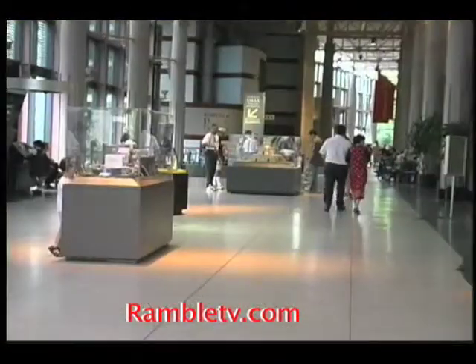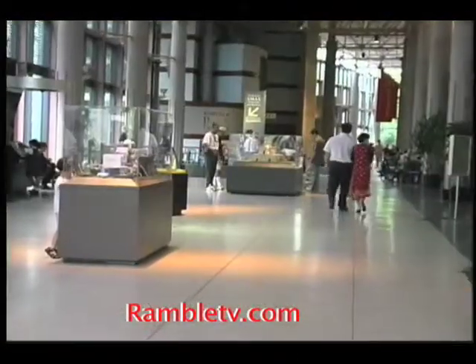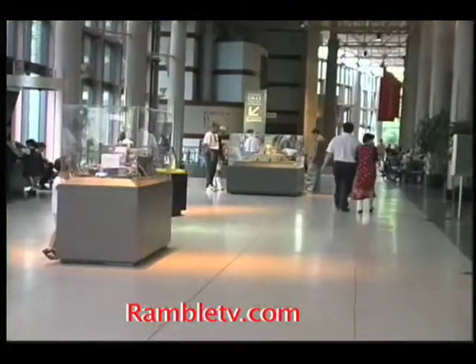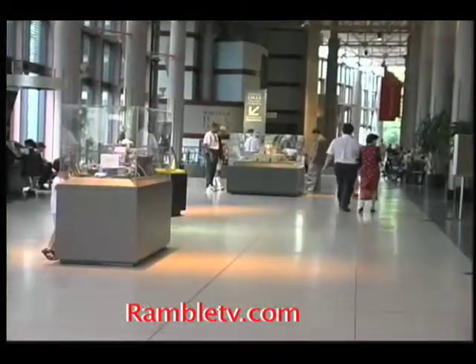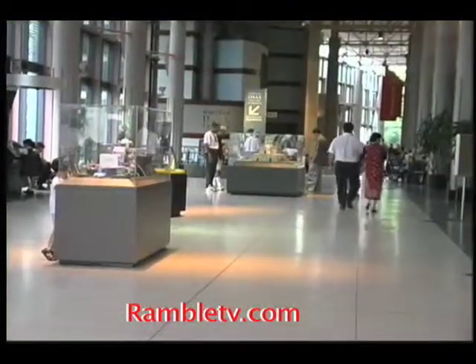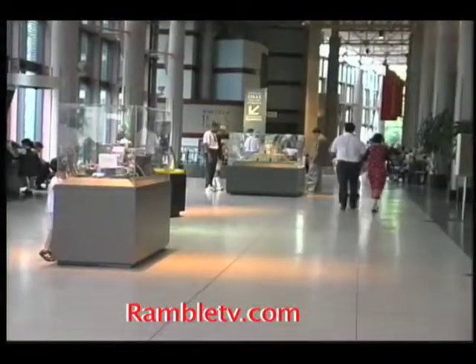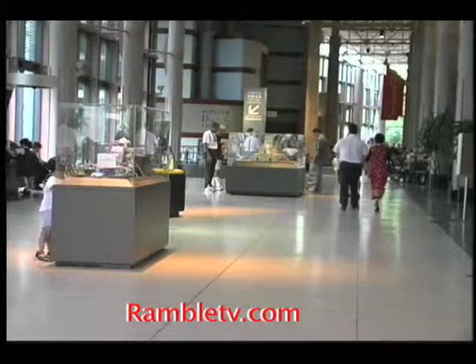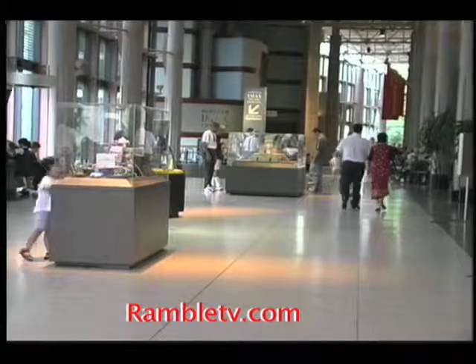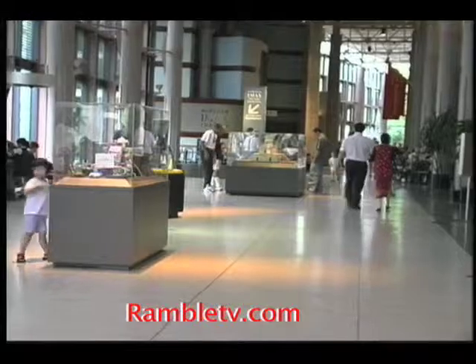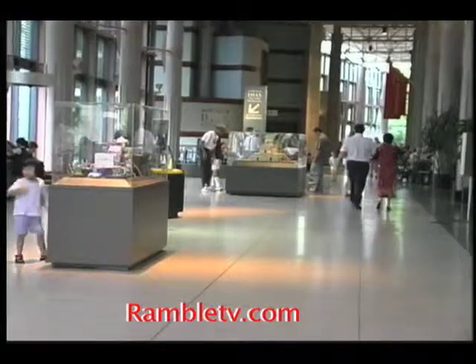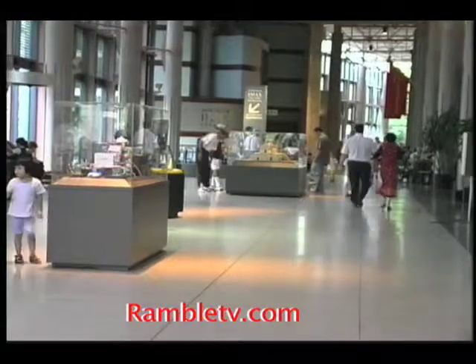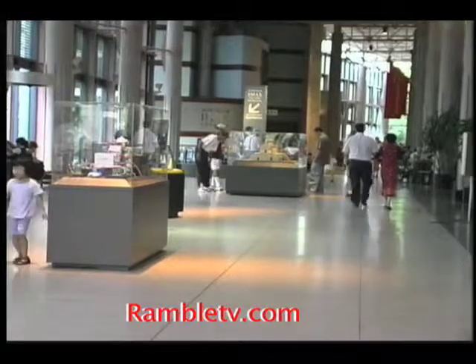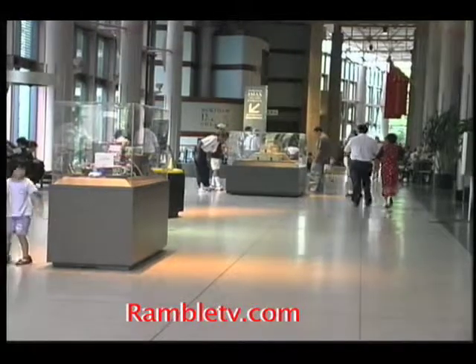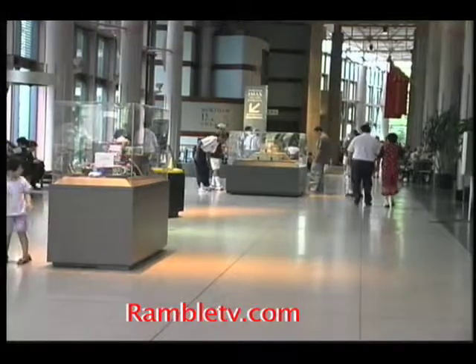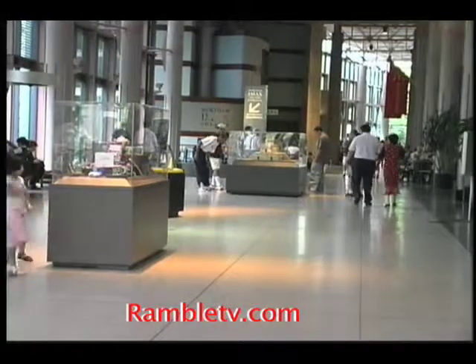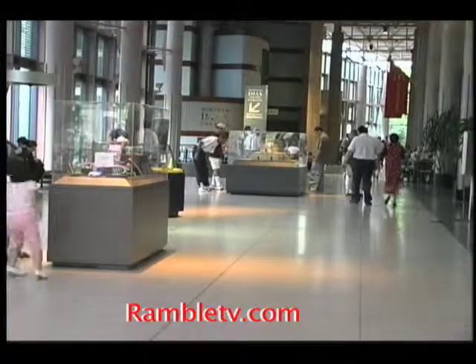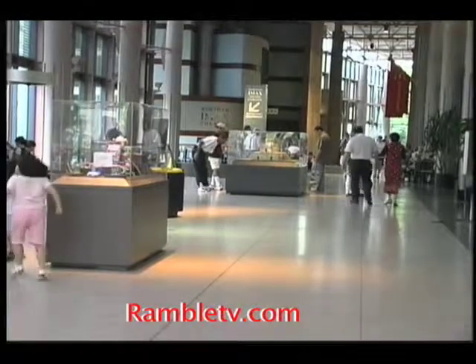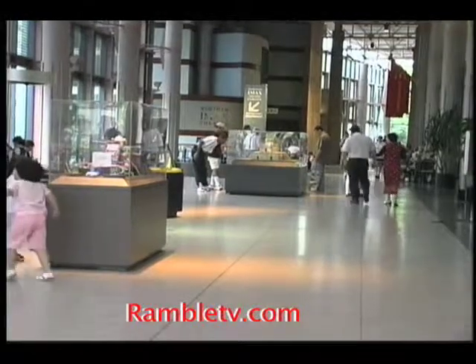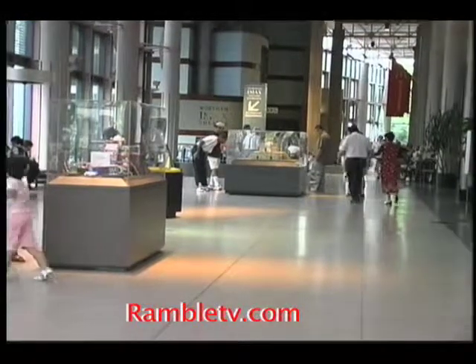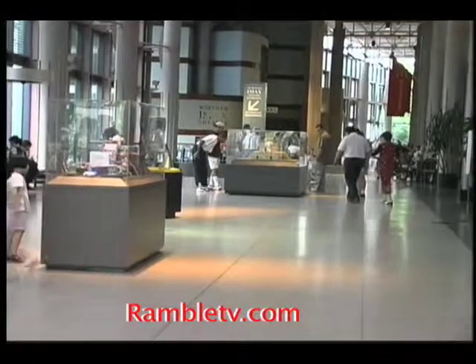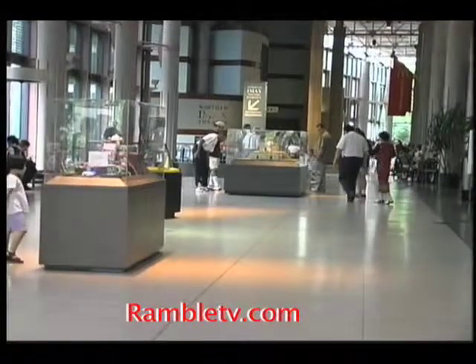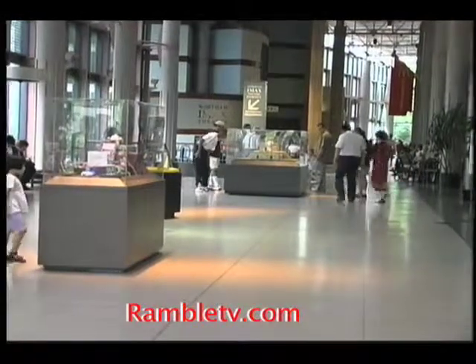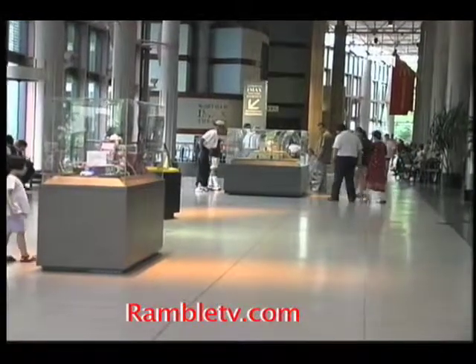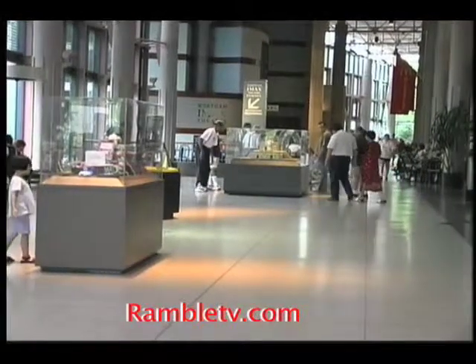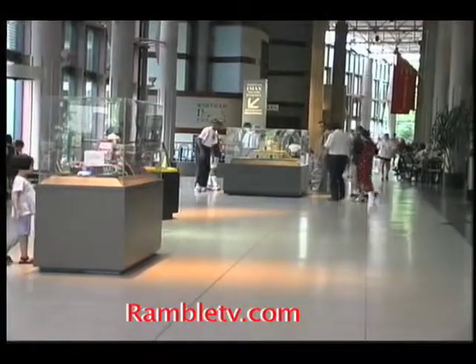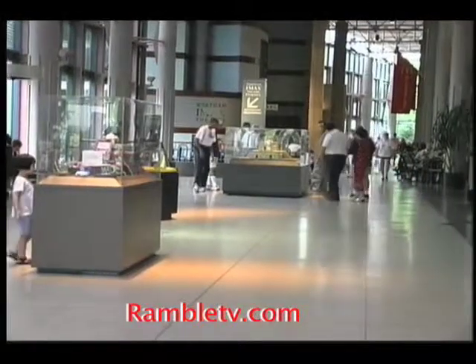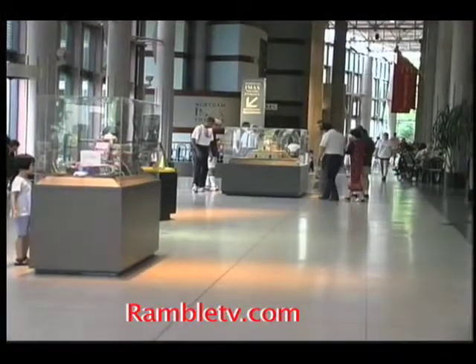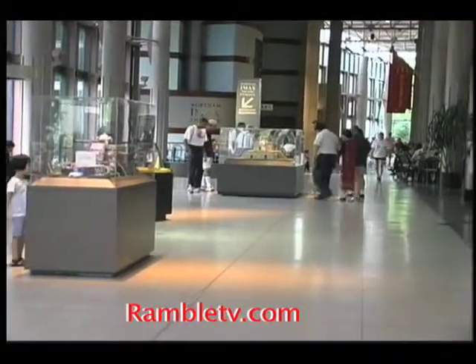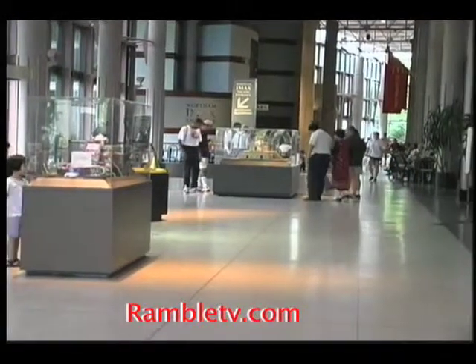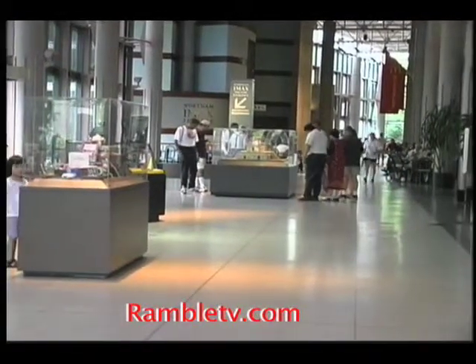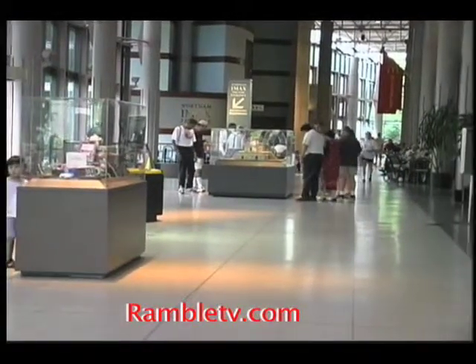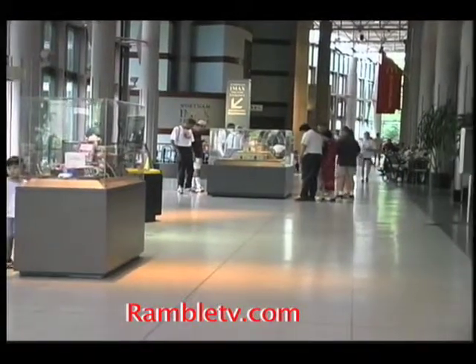Entering the front doors, visitors of all ages will be impressed by the sheer size of the museum's grand lobby.